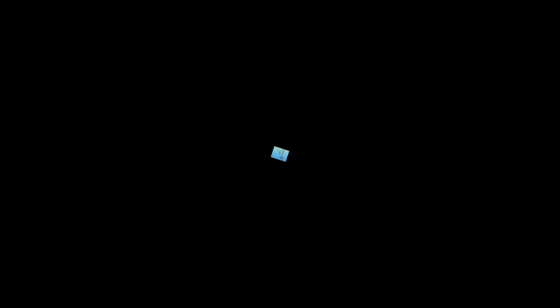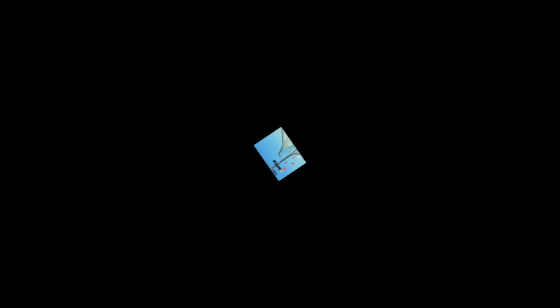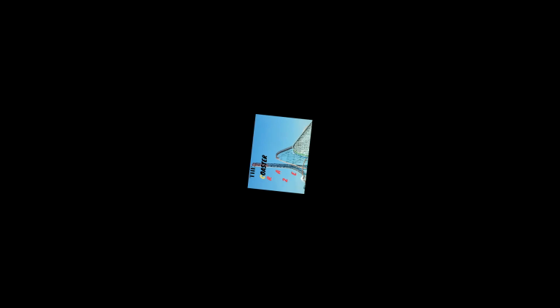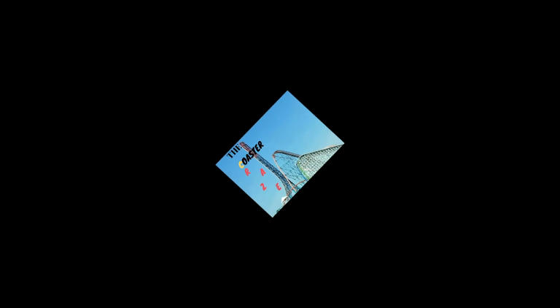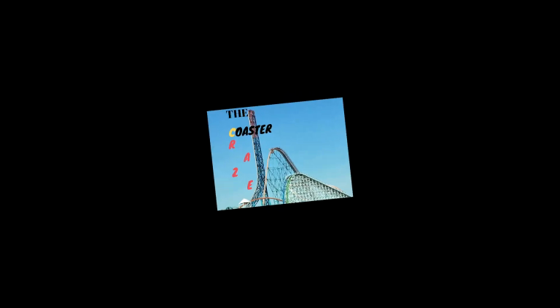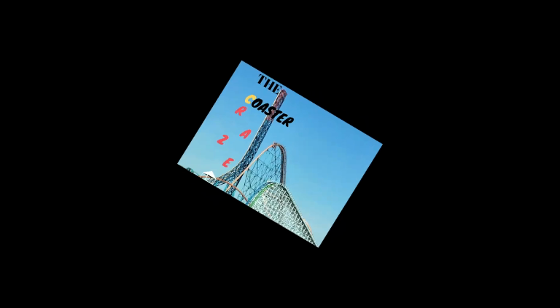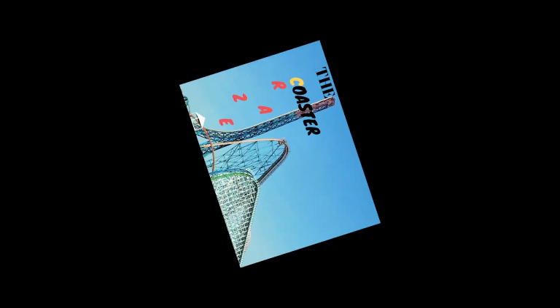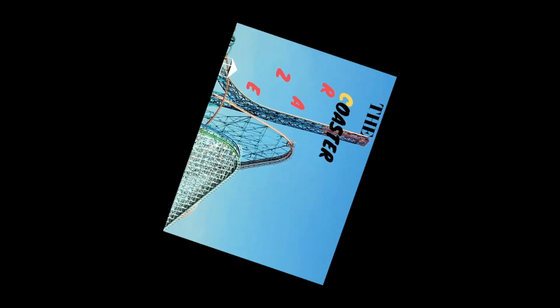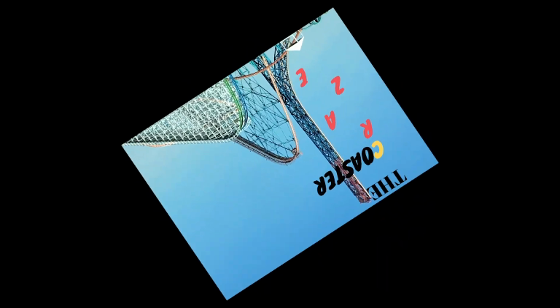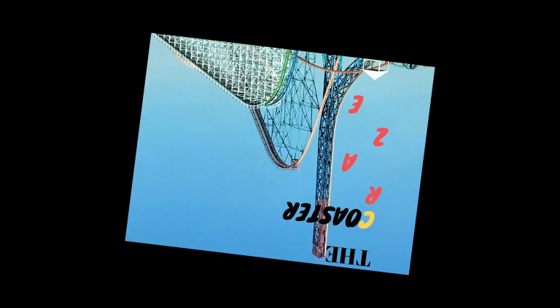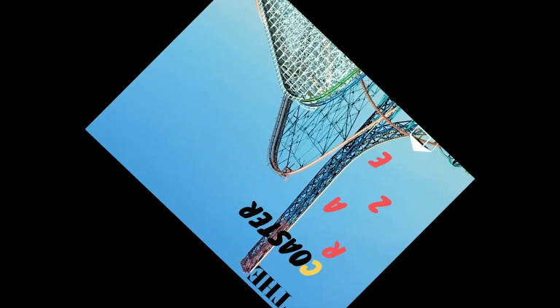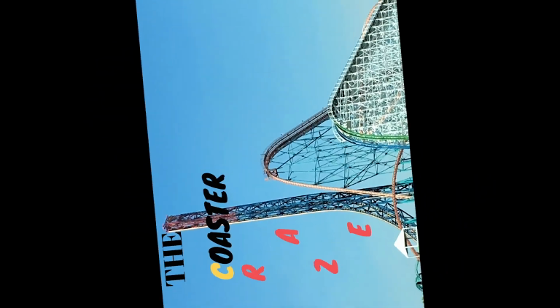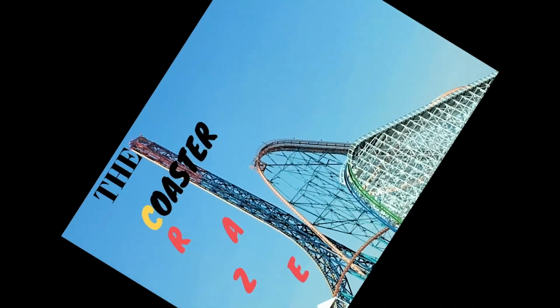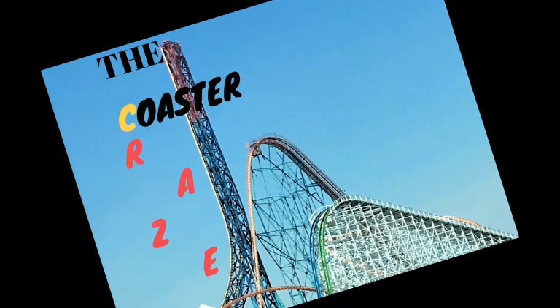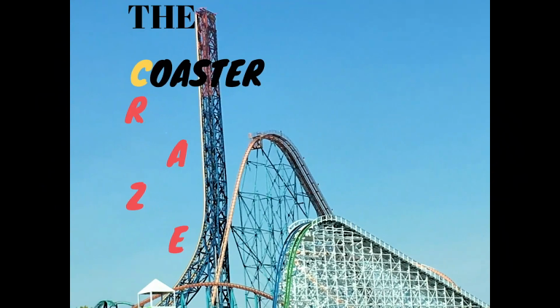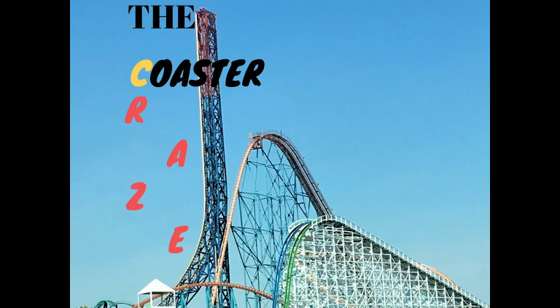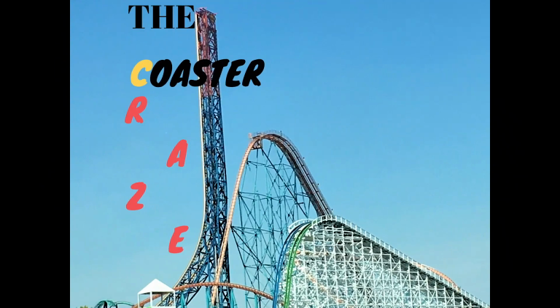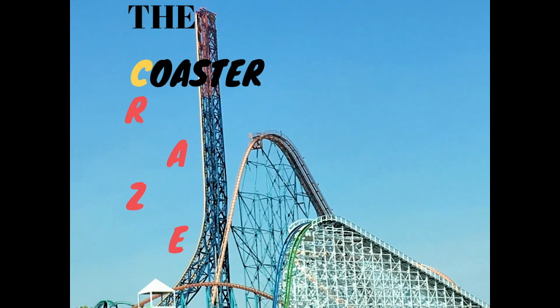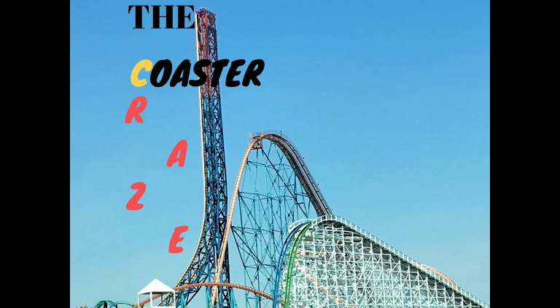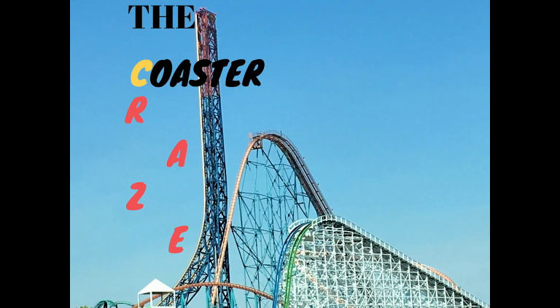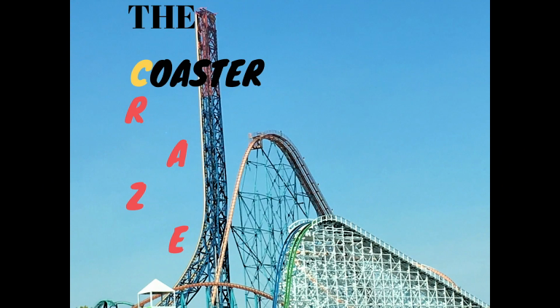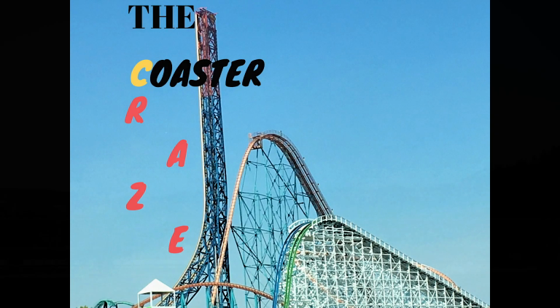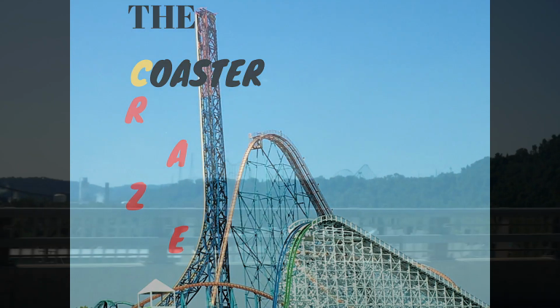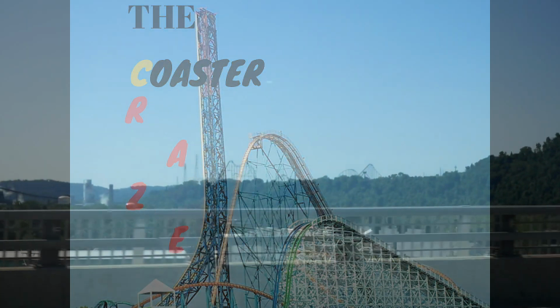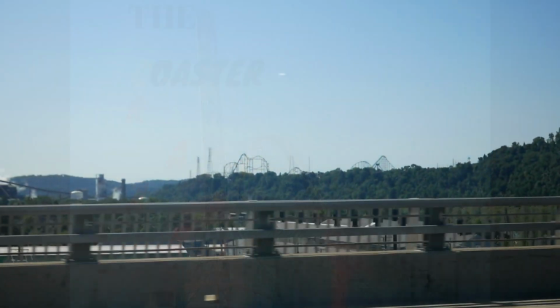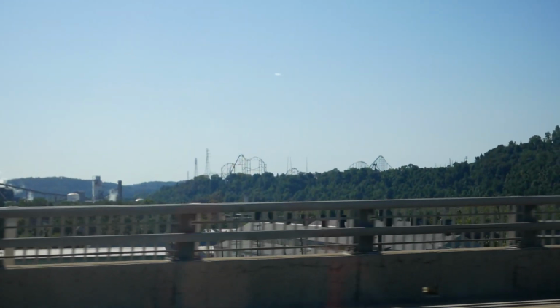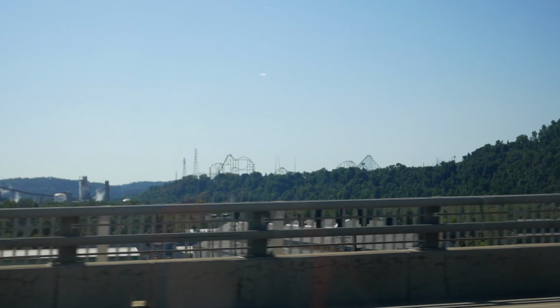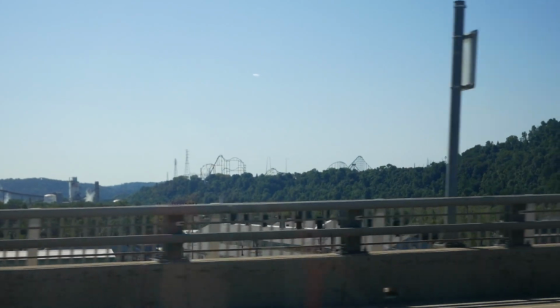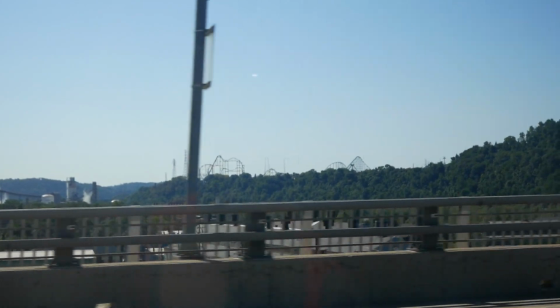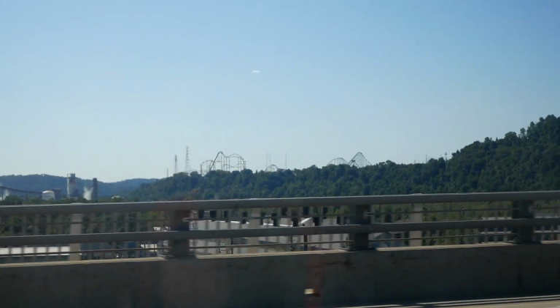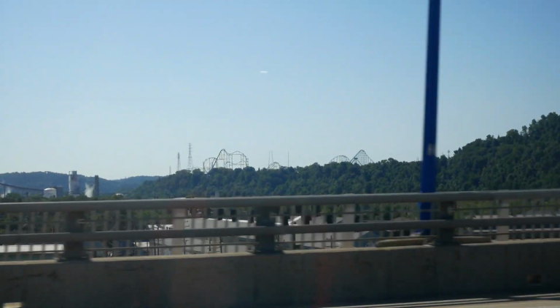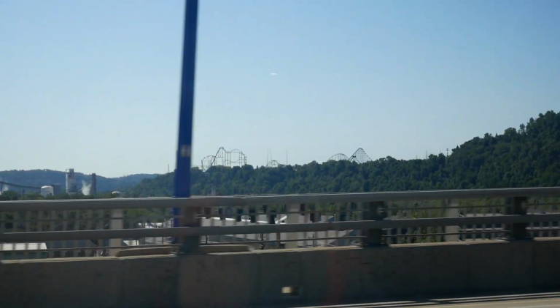What's up, it's the Coaster Craze, and today I'm doing a park review for Kennywood in West Mifflin, Pennsylvania.